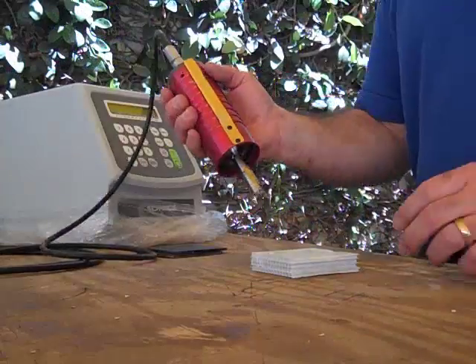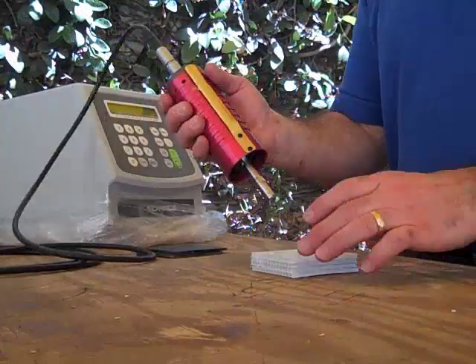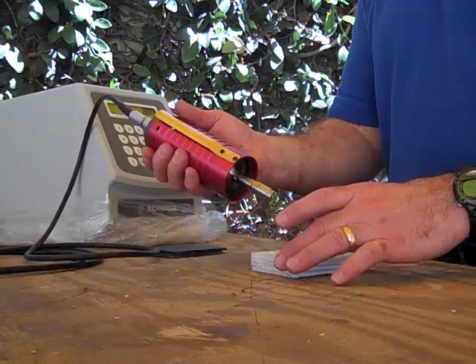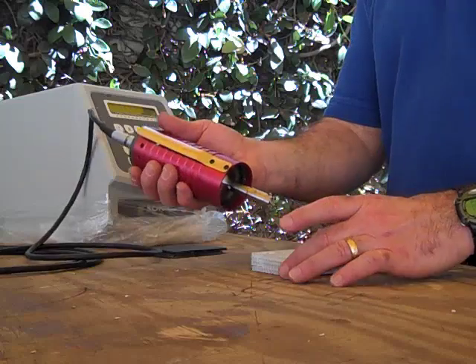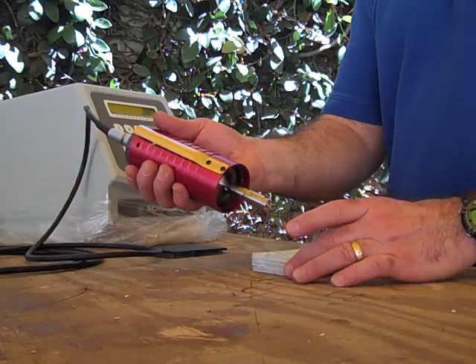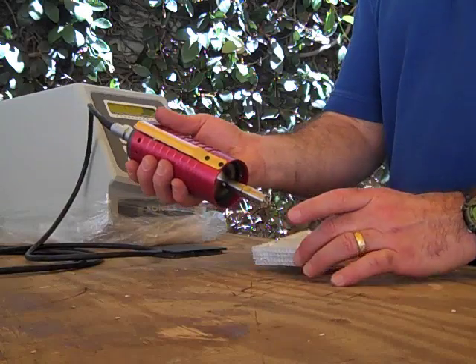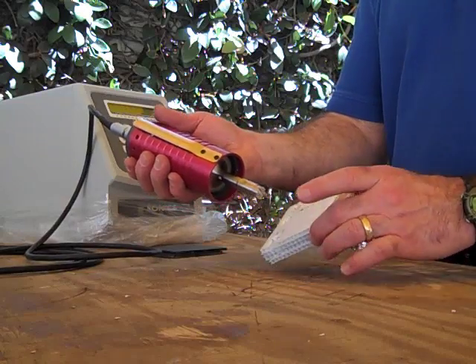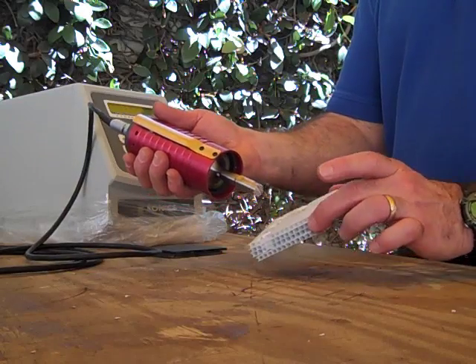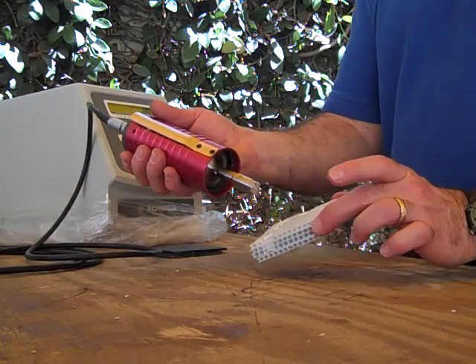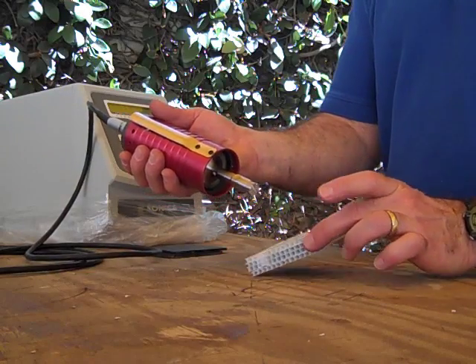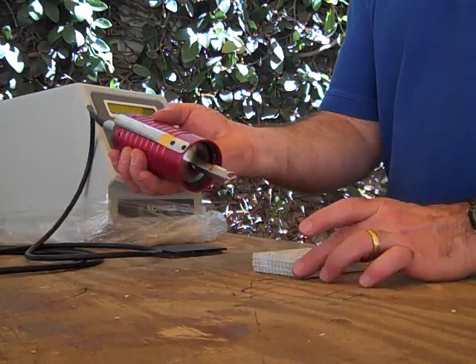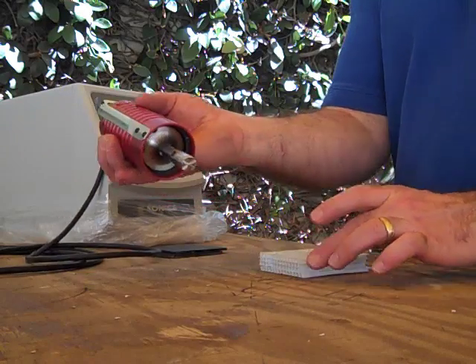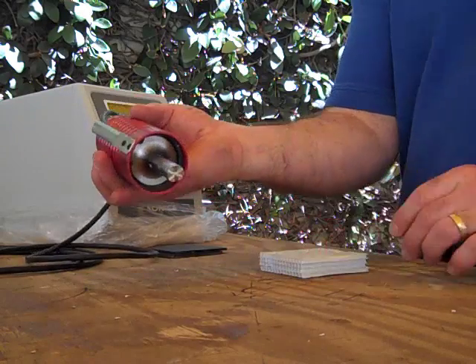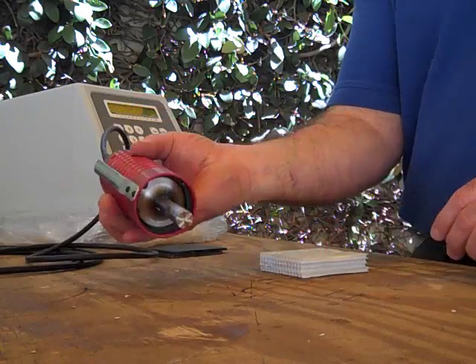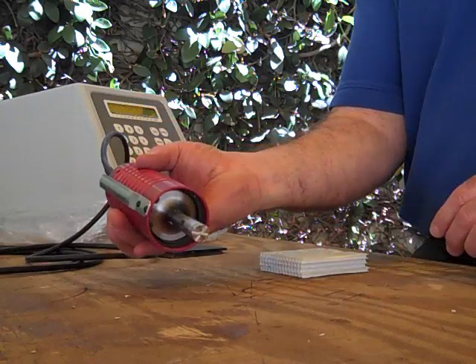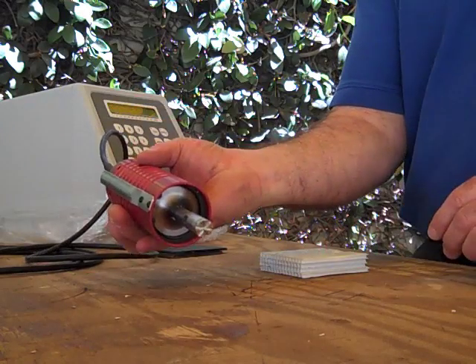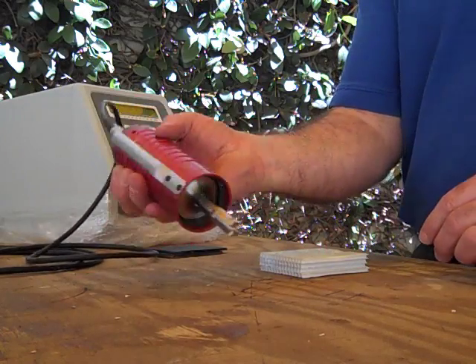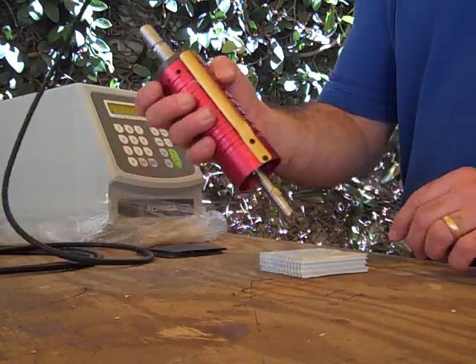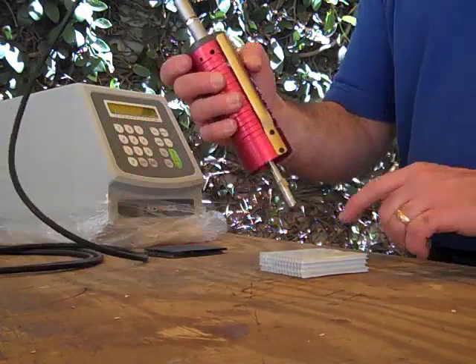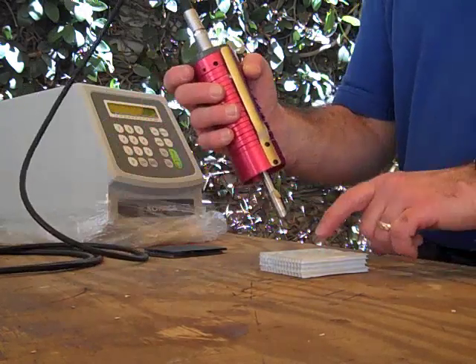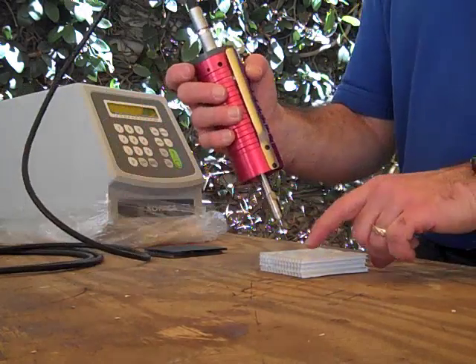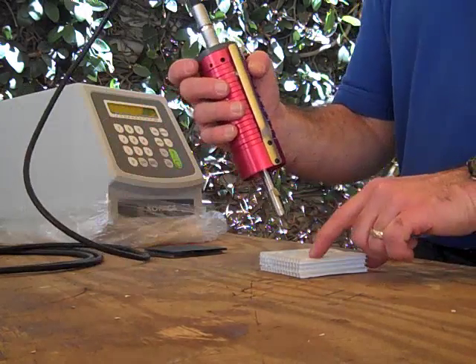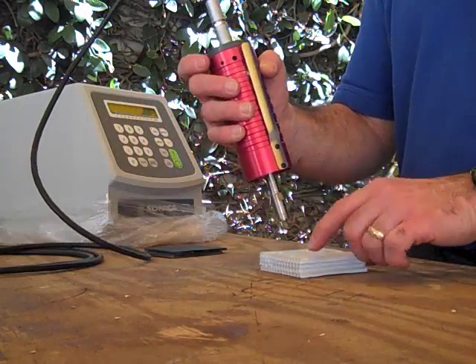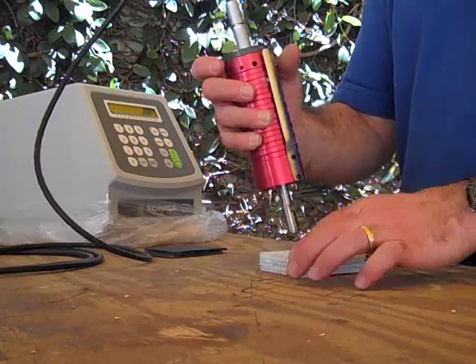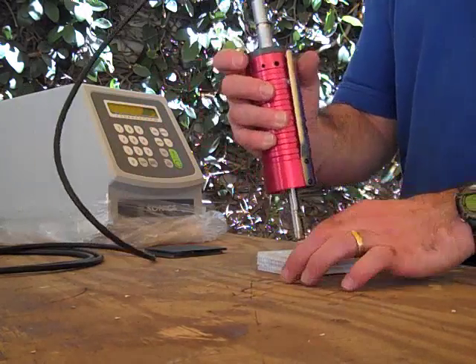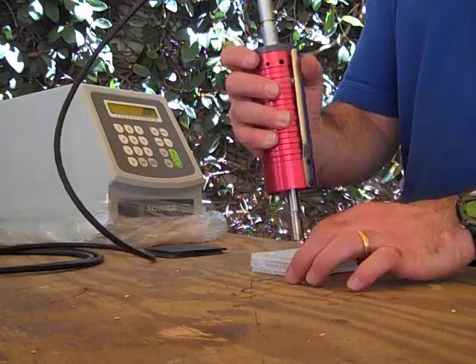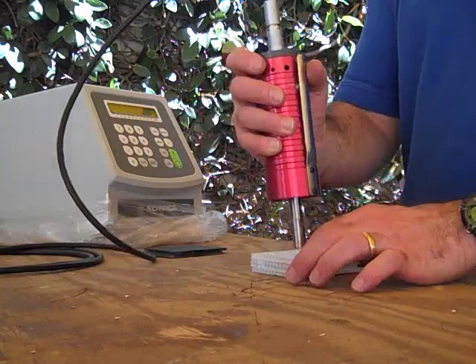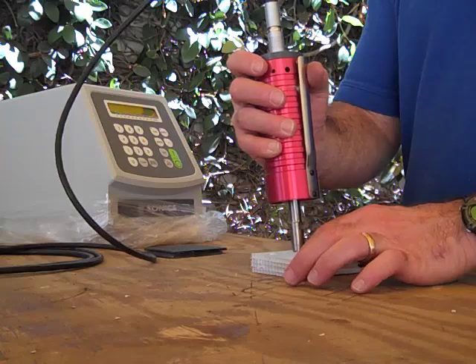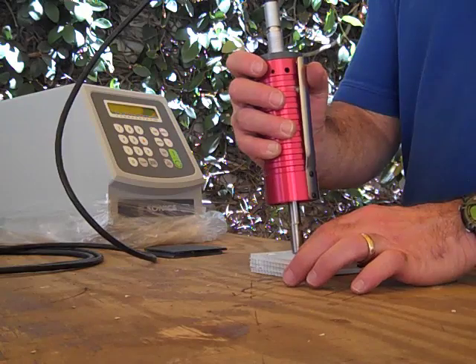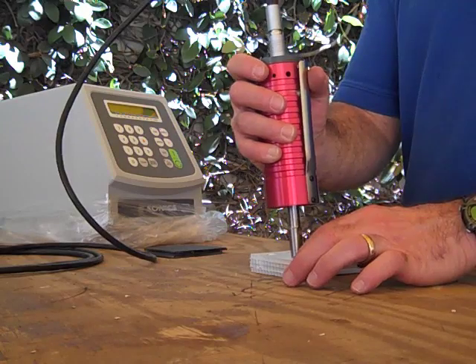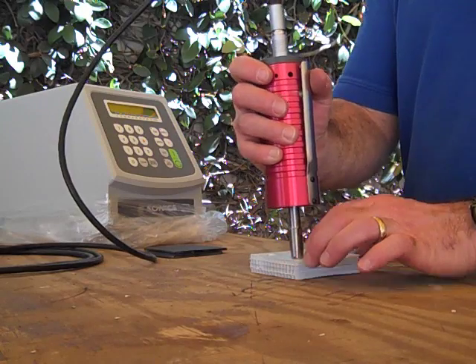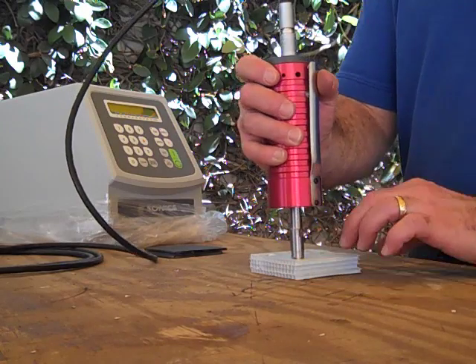Ultrasonic weld of corrugated material using a star tip. Four layers. Three seconds.